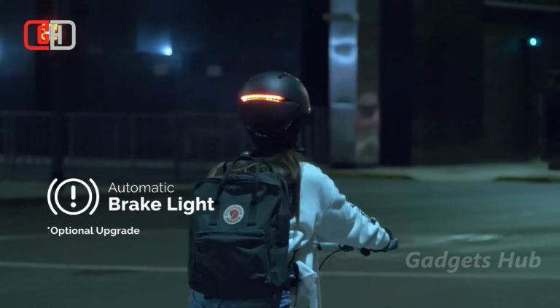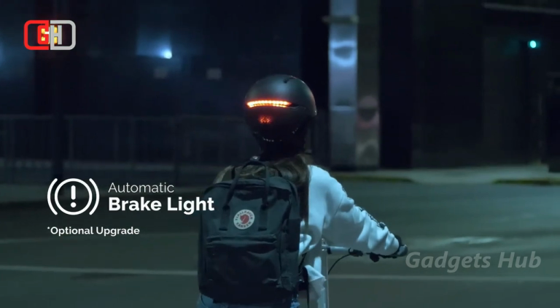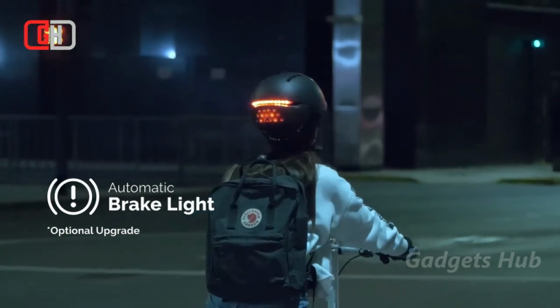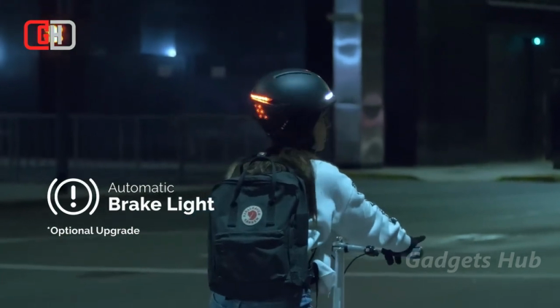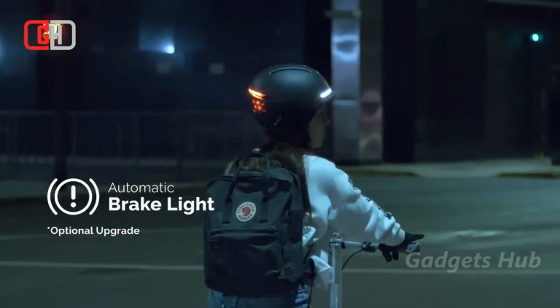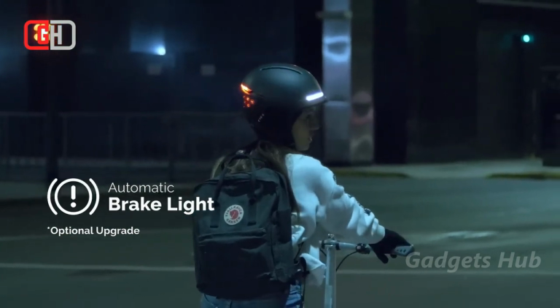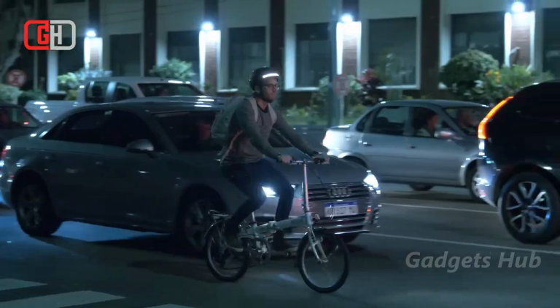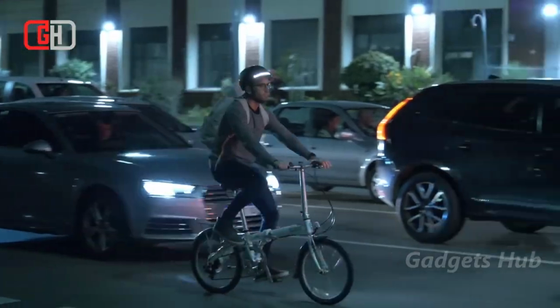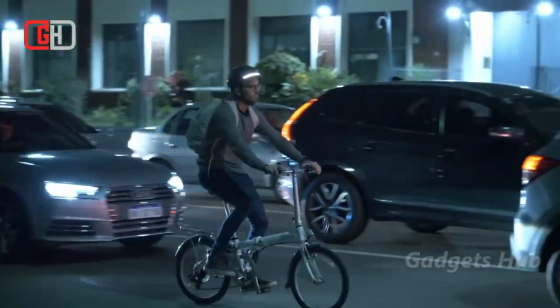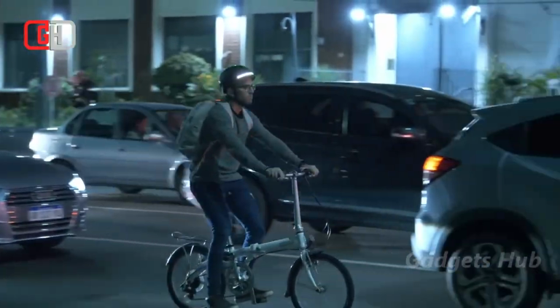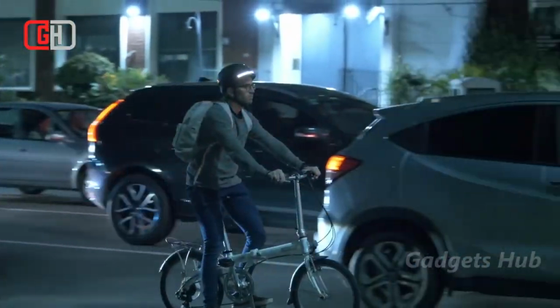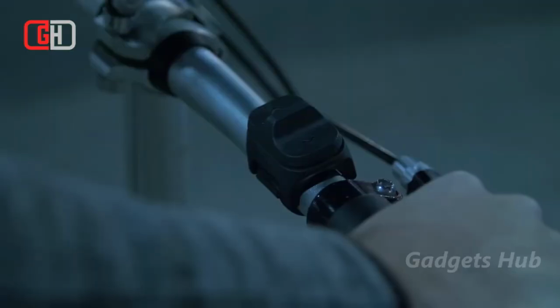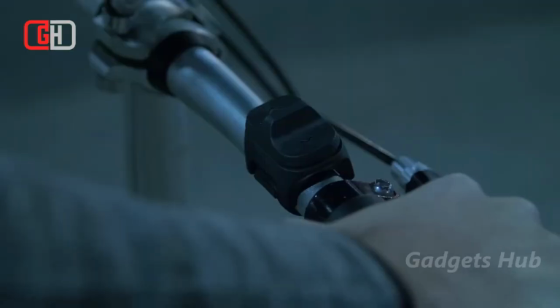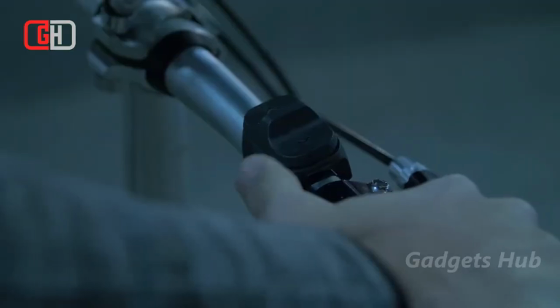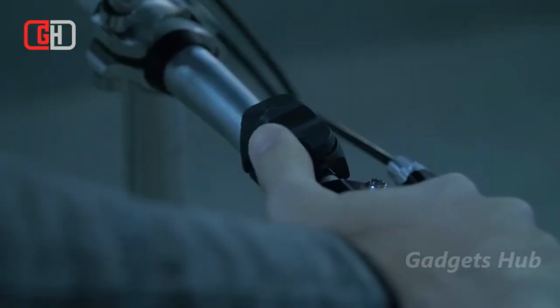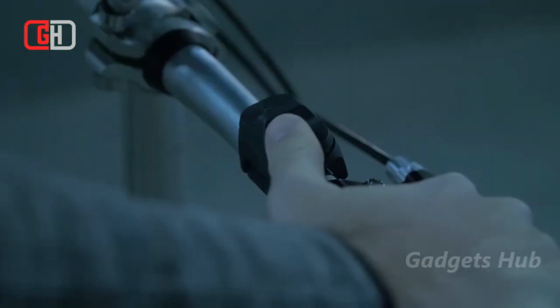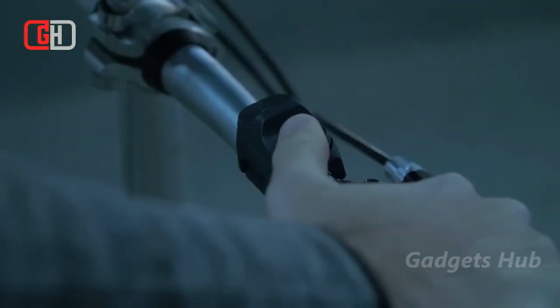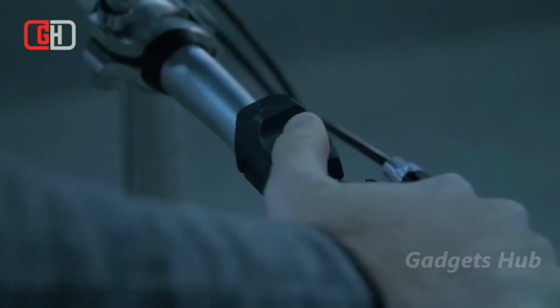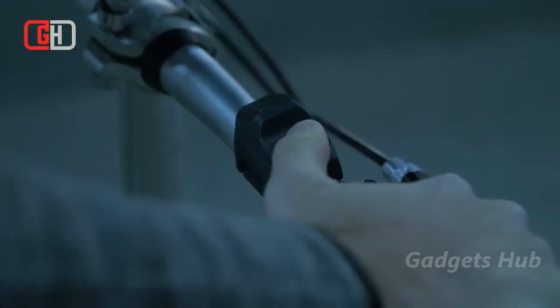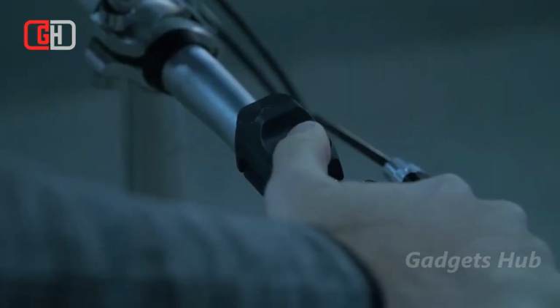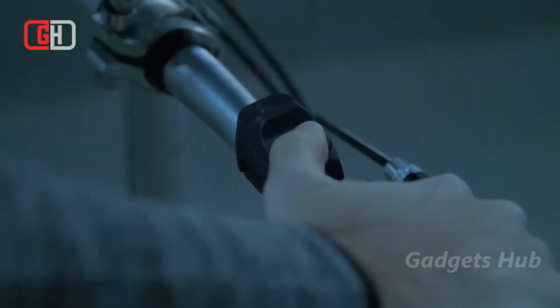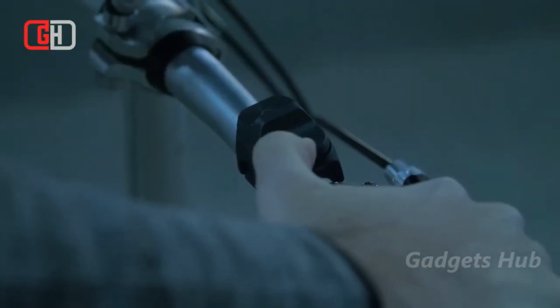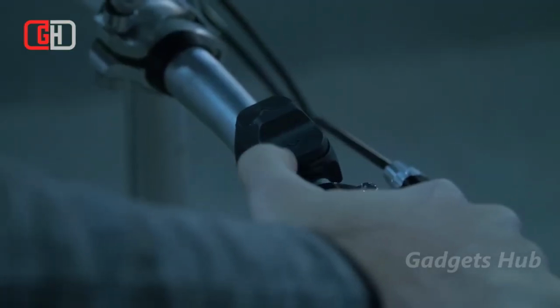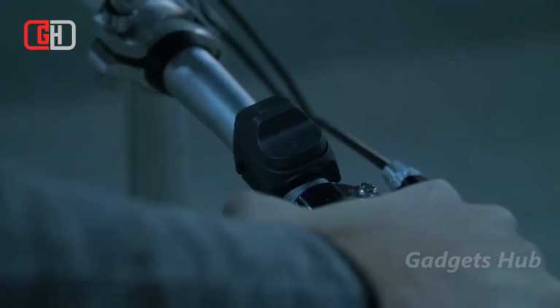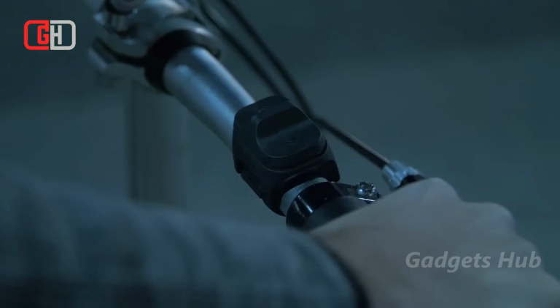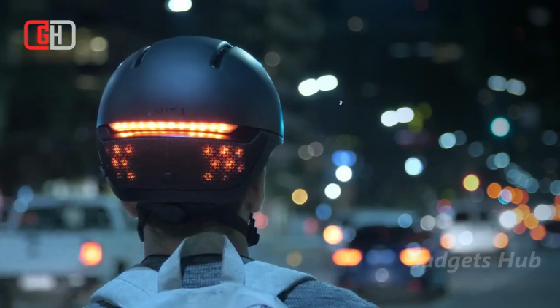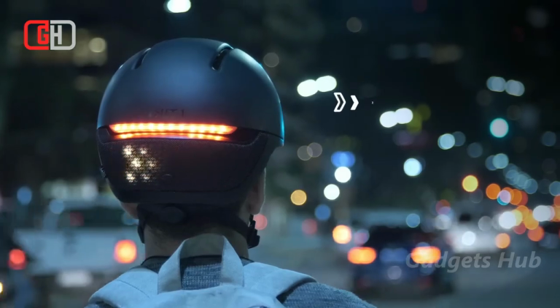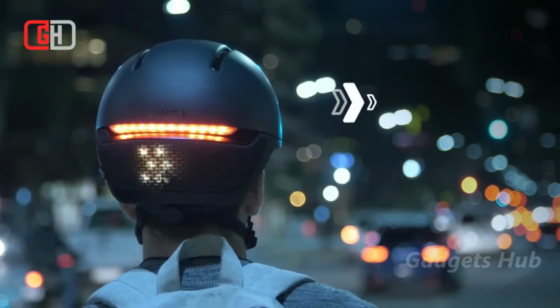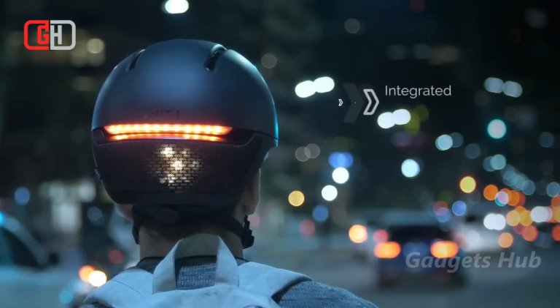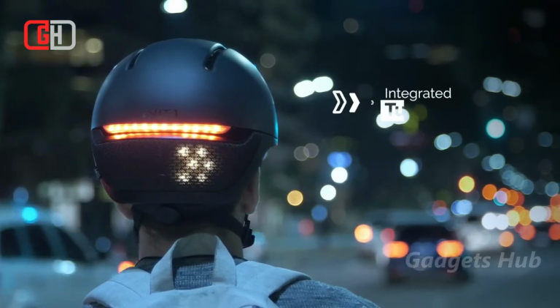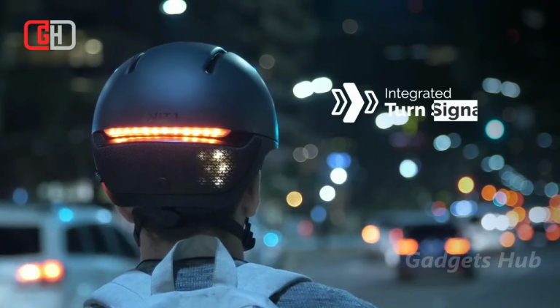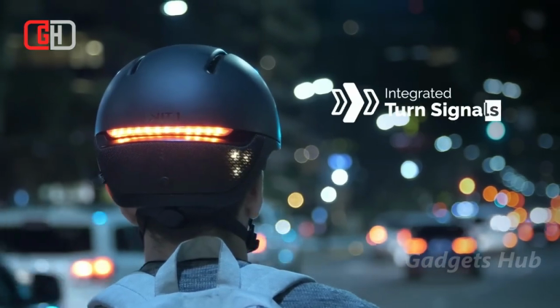Finally, with accelerometers embedded inside it, the helmet detects hard crashes and can even send texts if you are unresponsive.